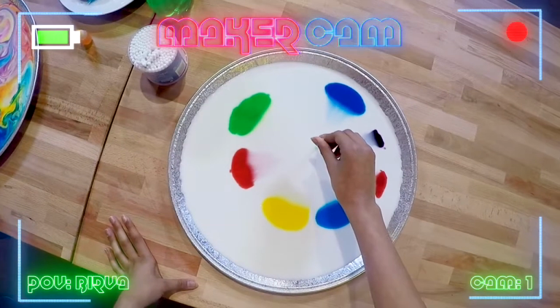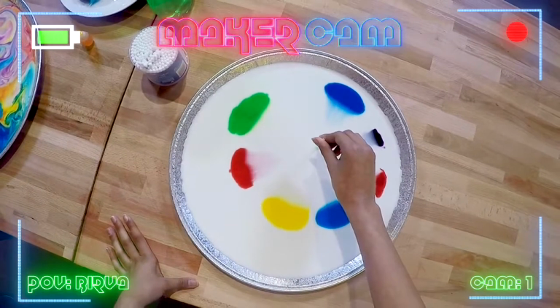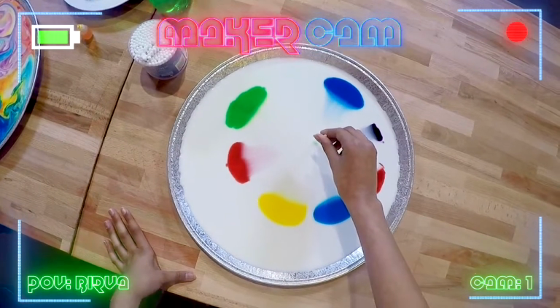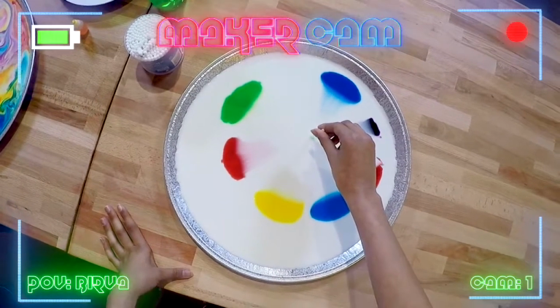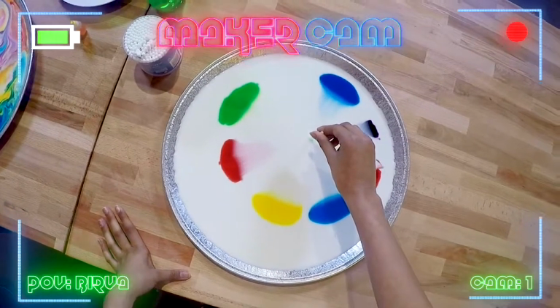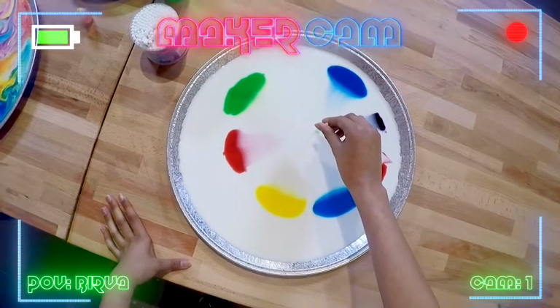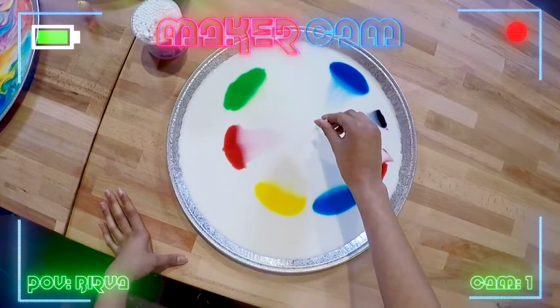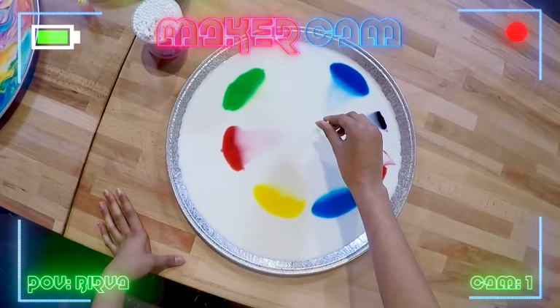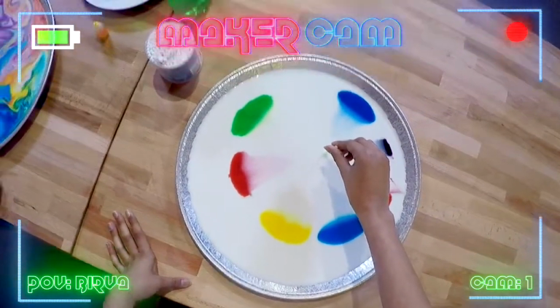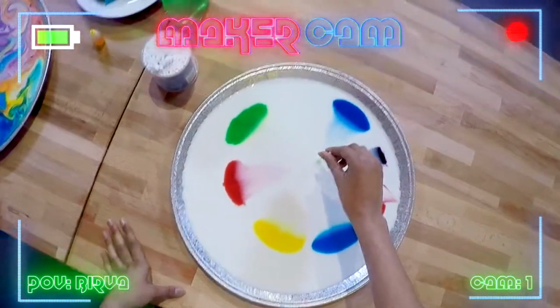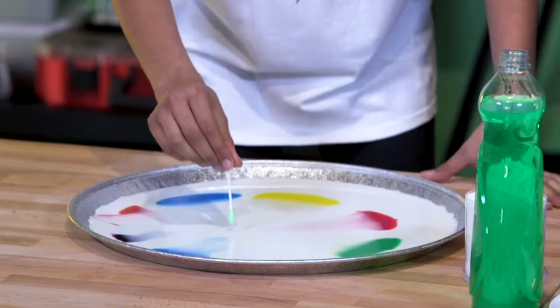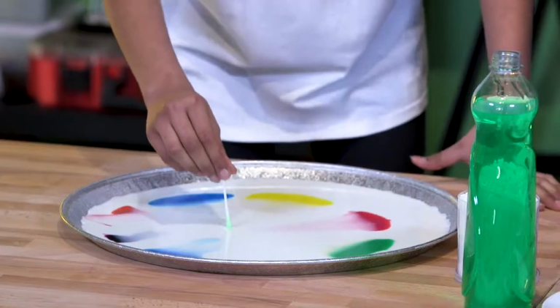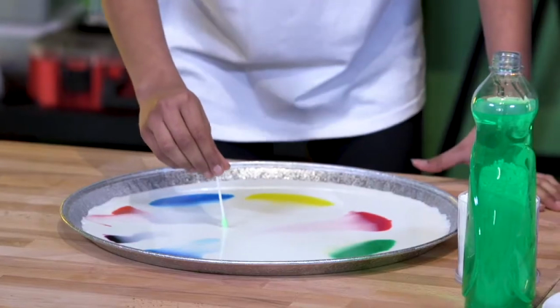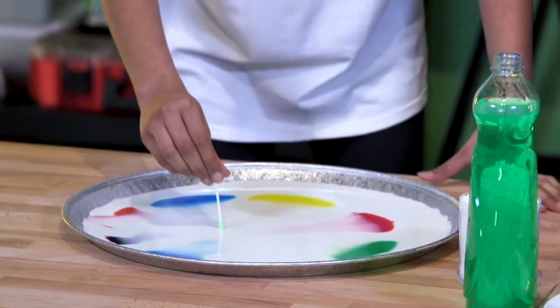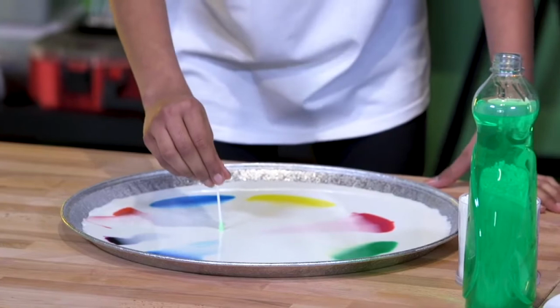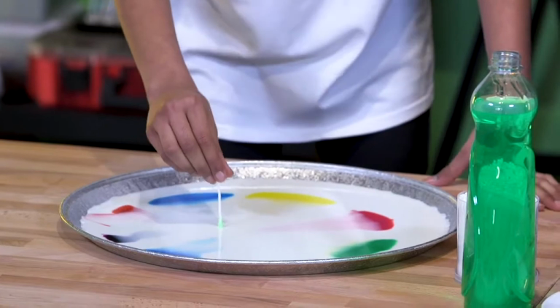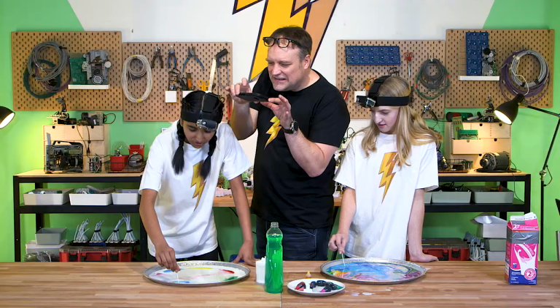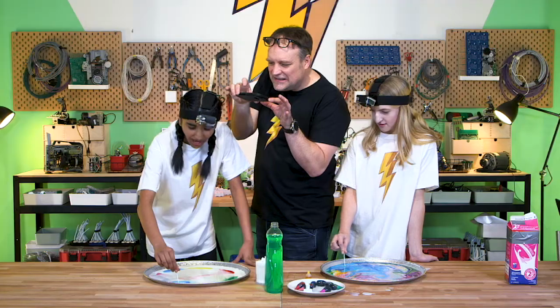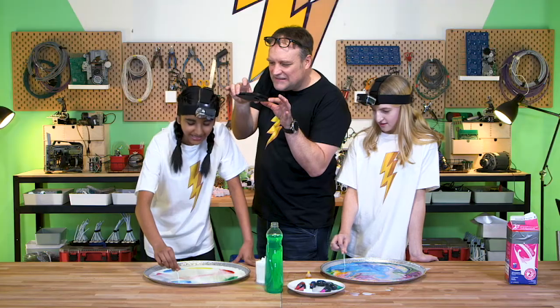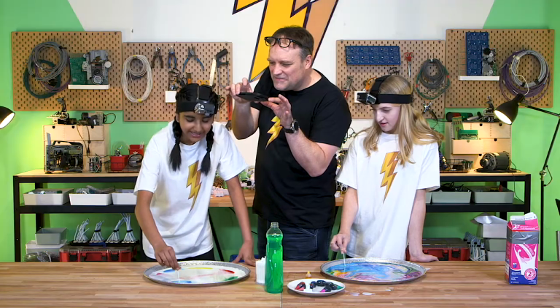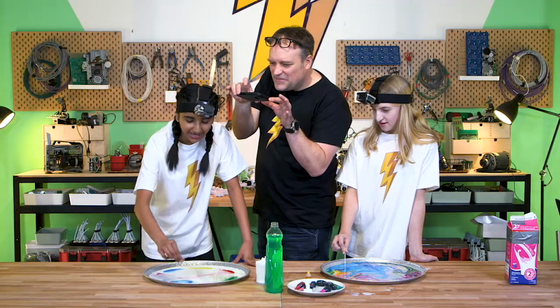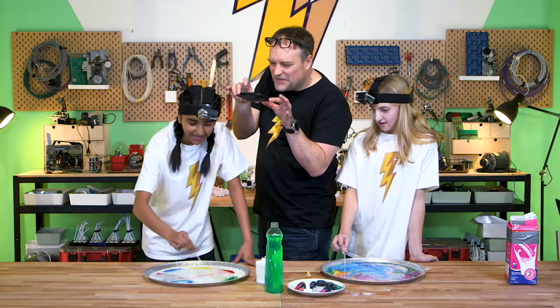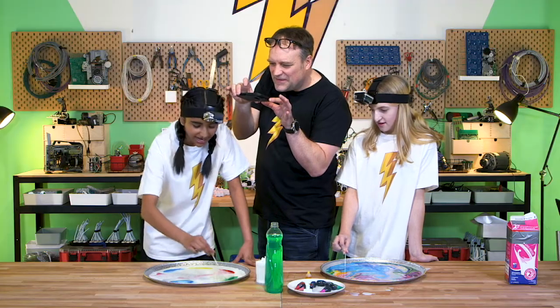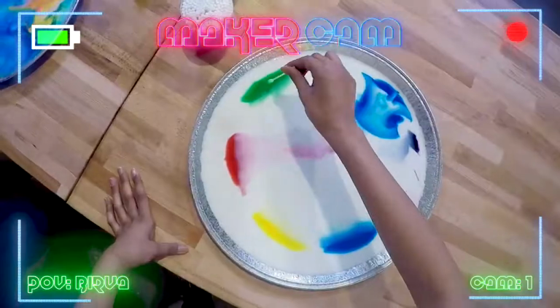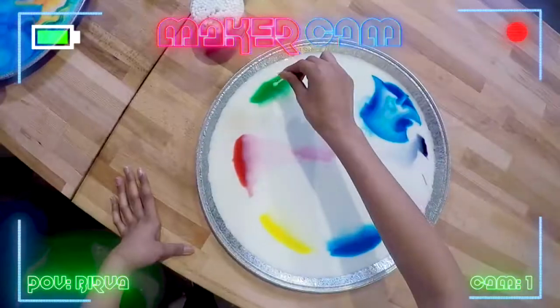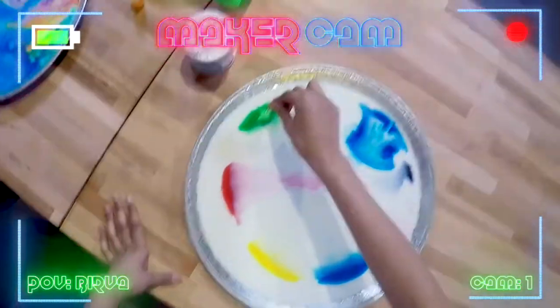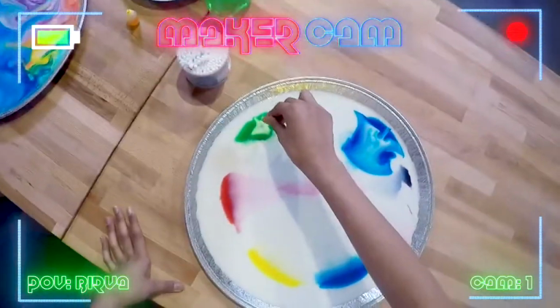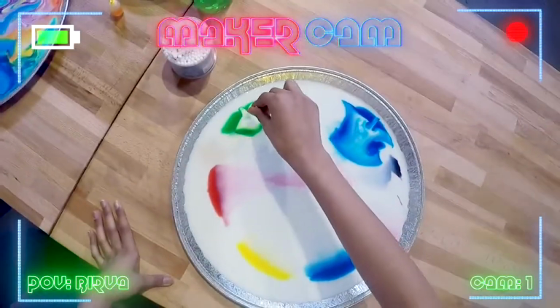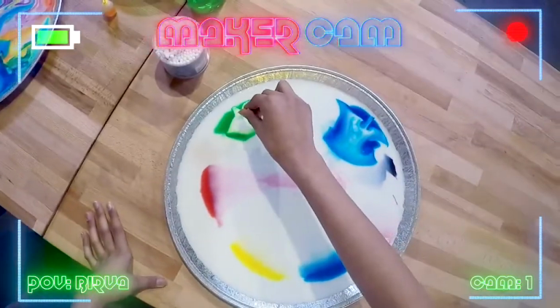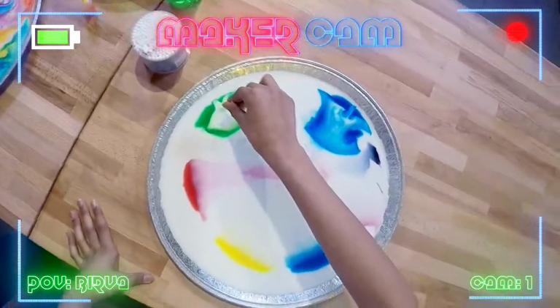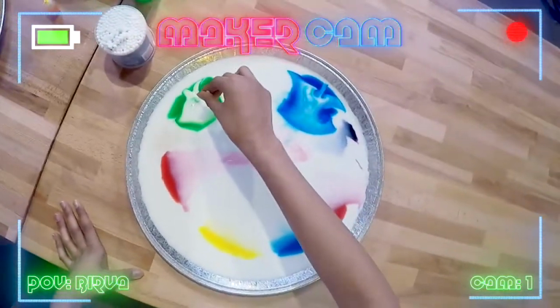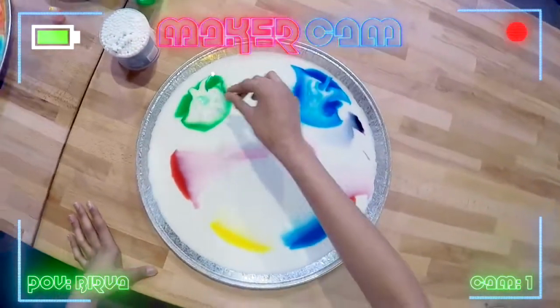It looks like jellyfish. It's like jellyfish. That is like an angel. That's so cool.